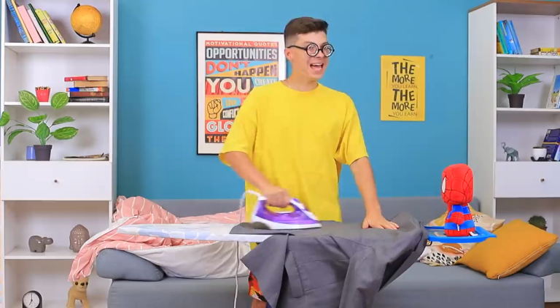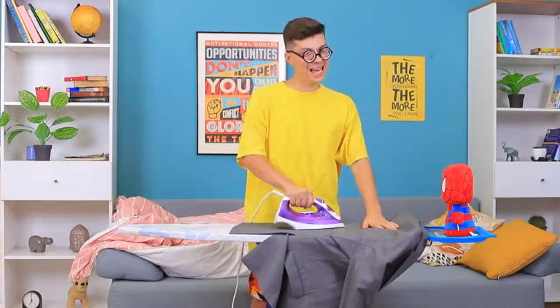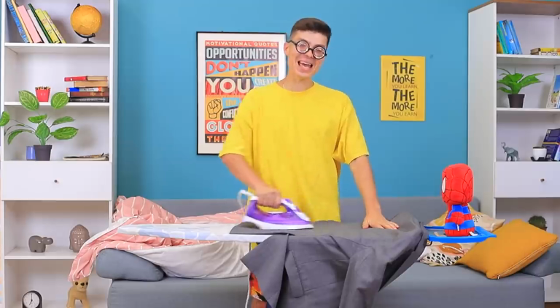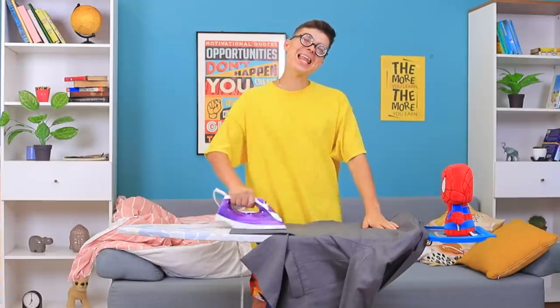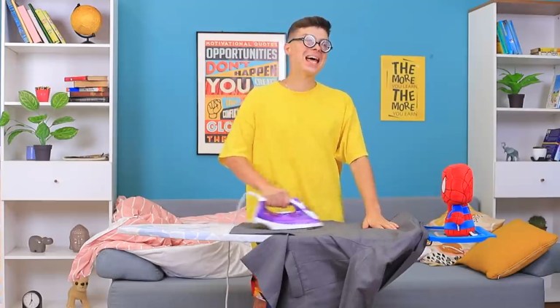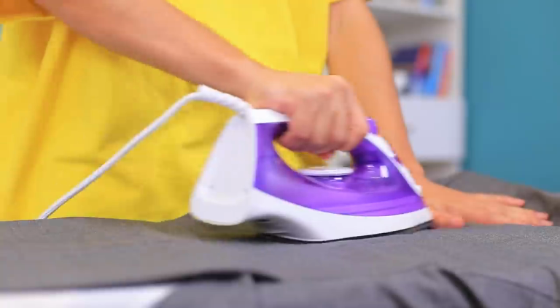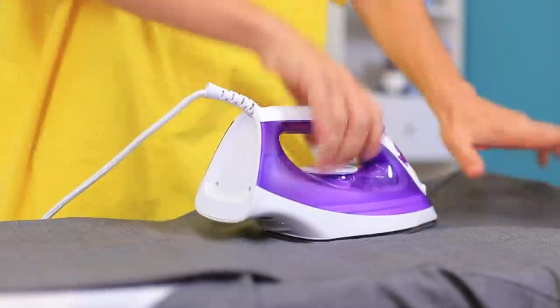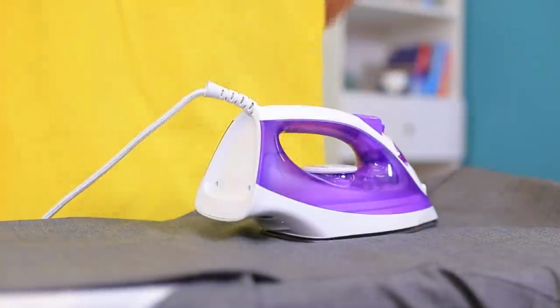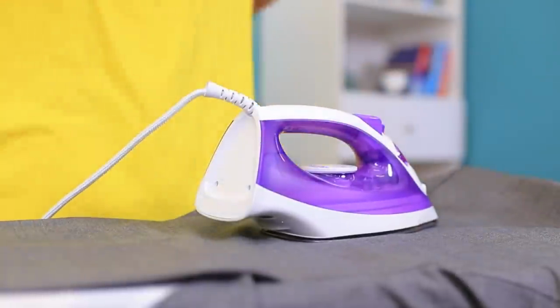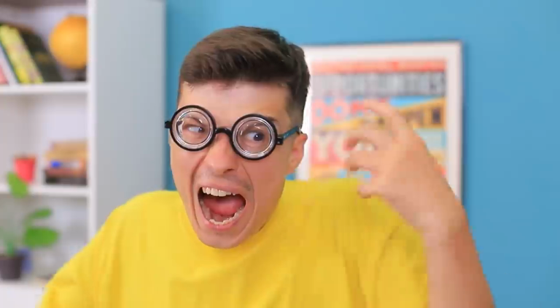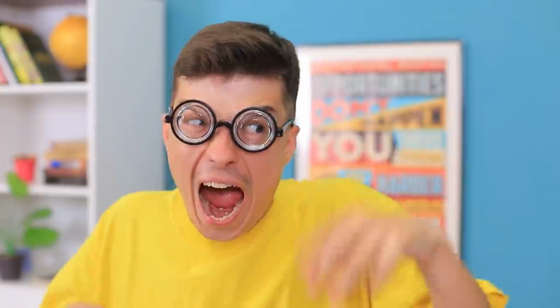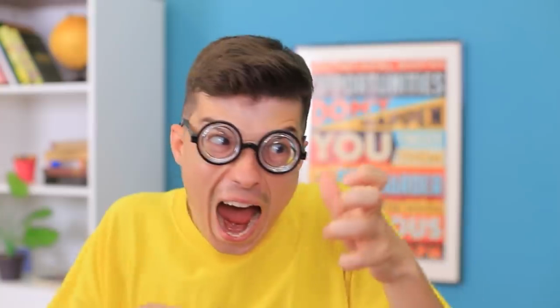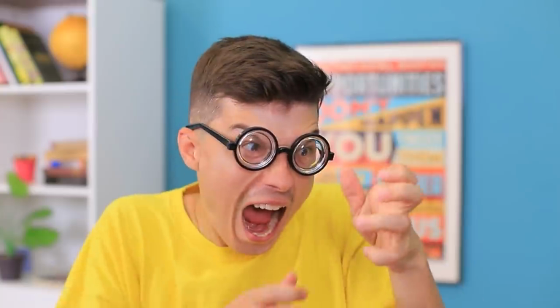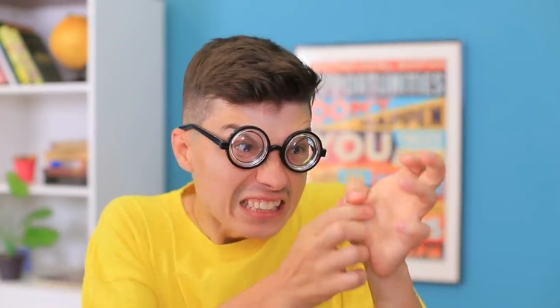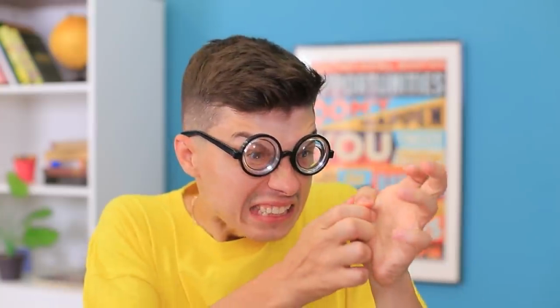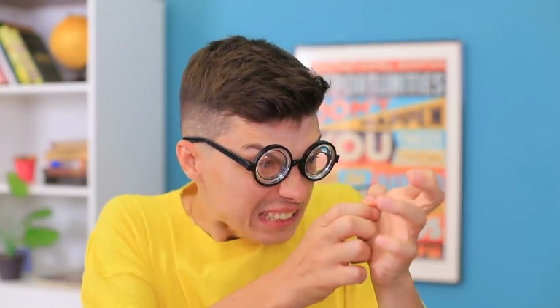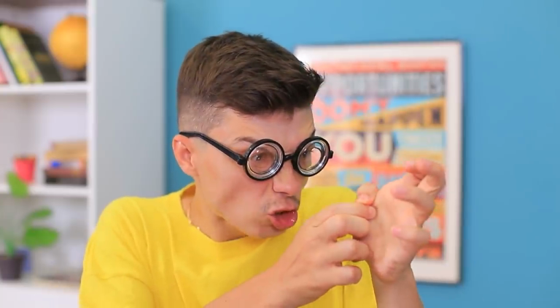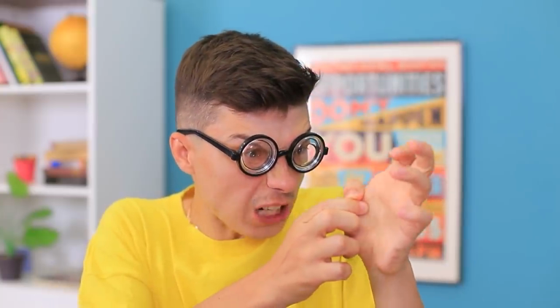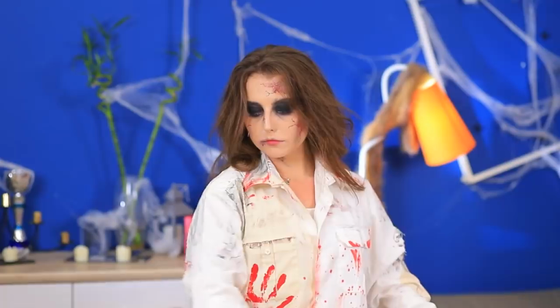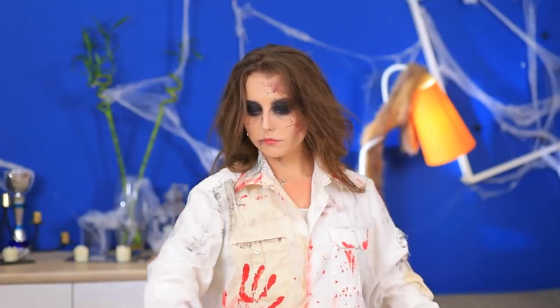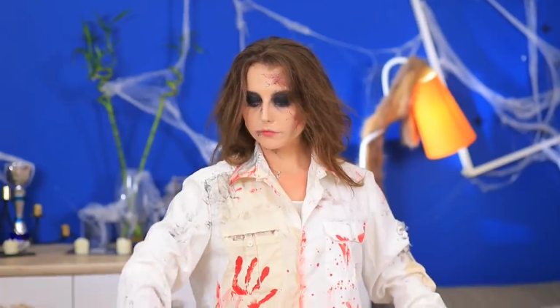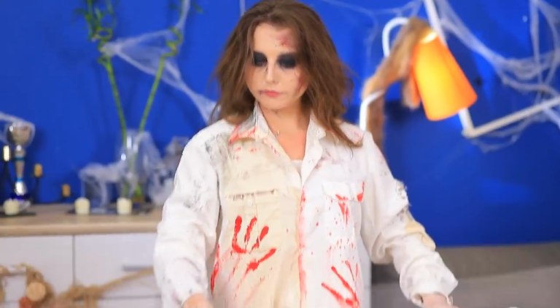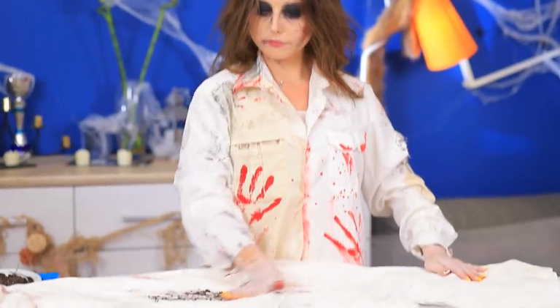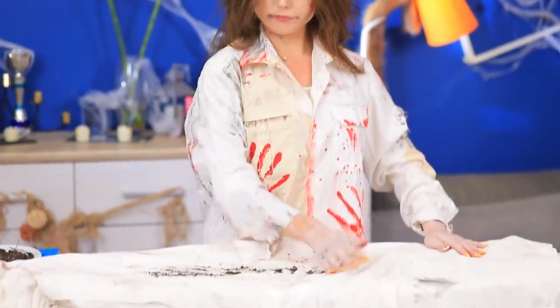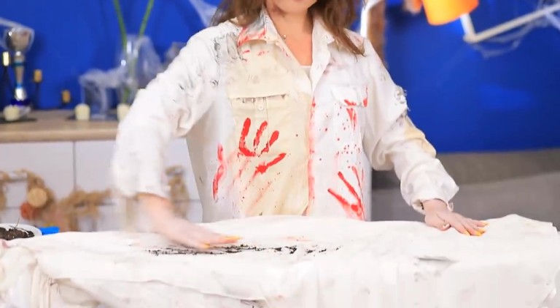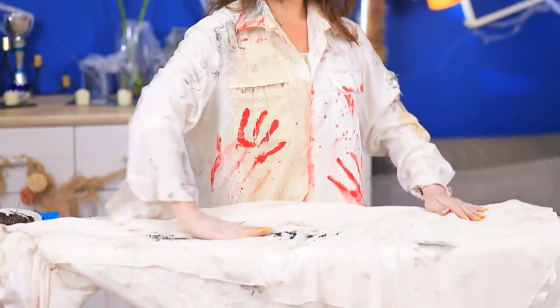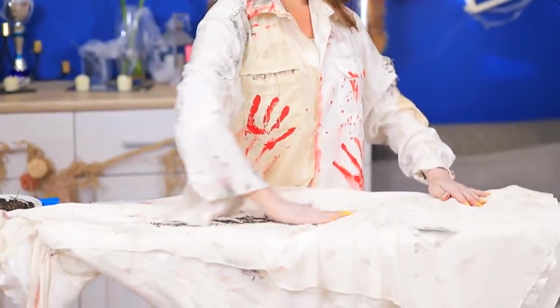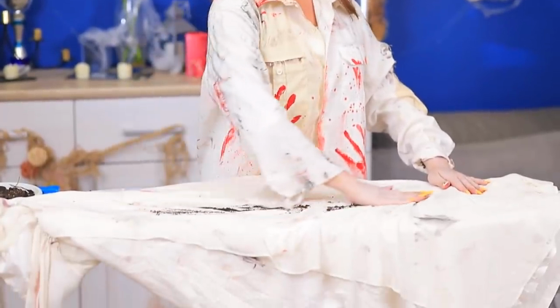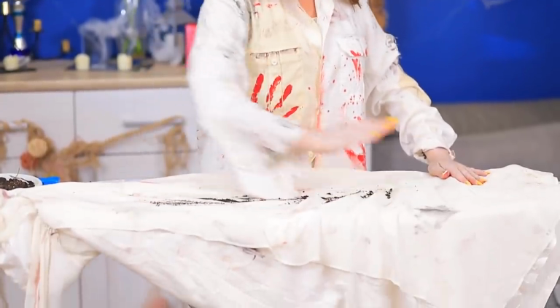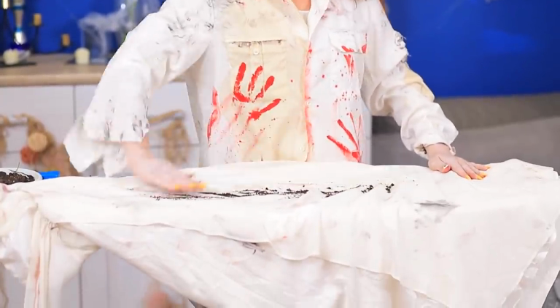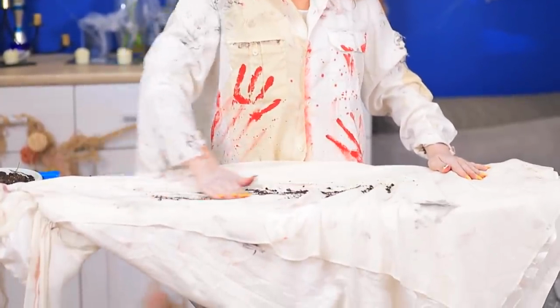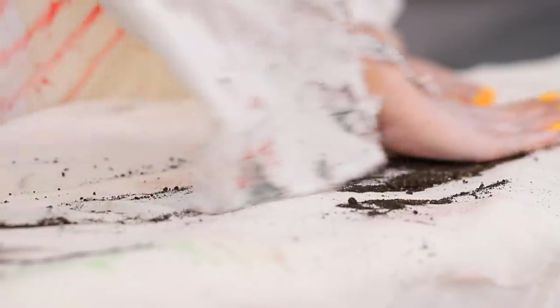I'll iron my jacket! Ow! Ow! Ow! I'm gonna cover my dress with mud so it looks nice!